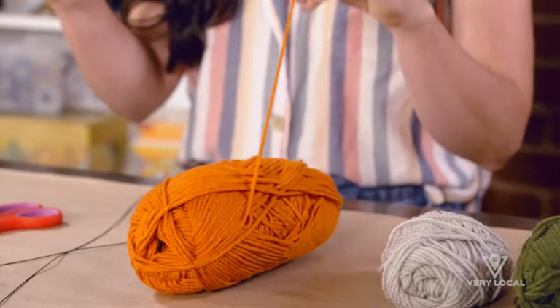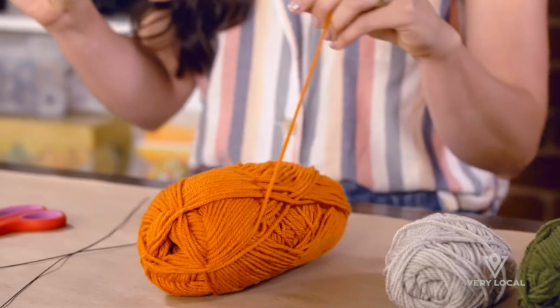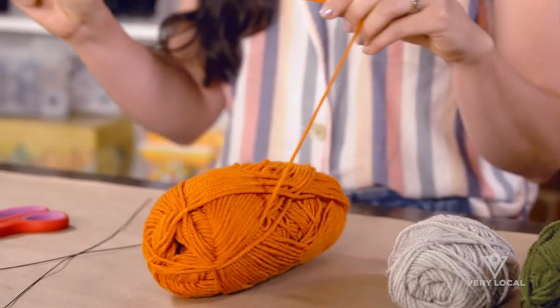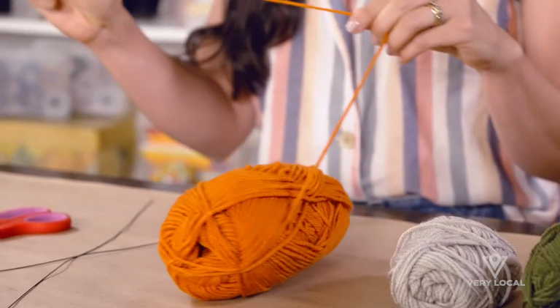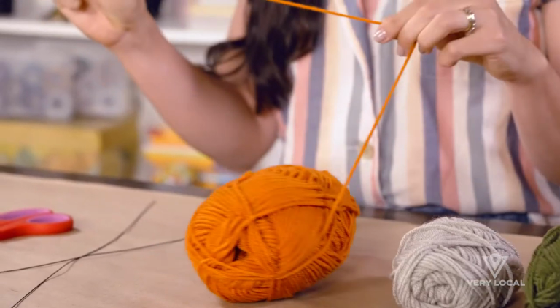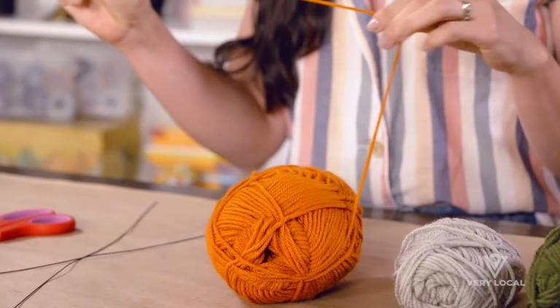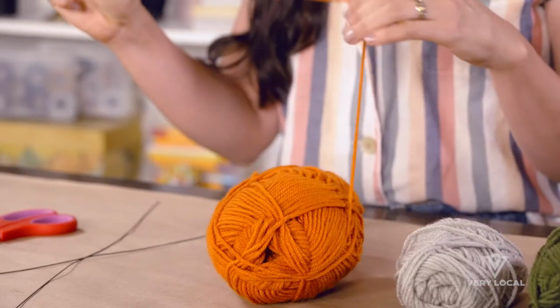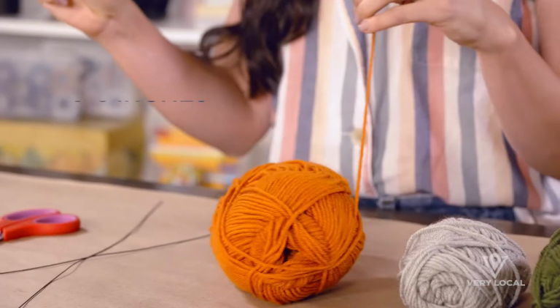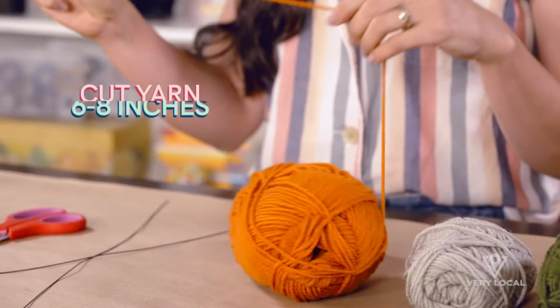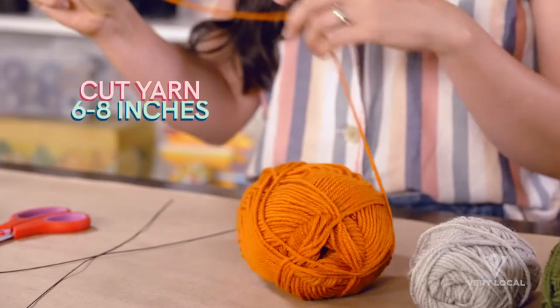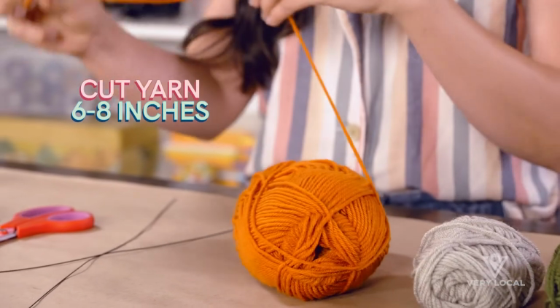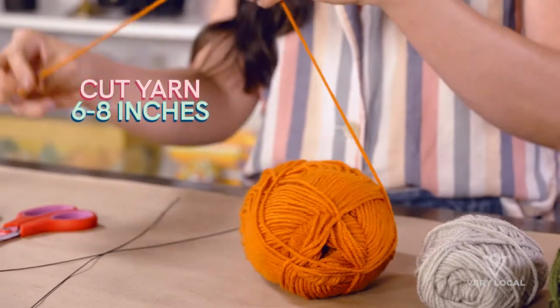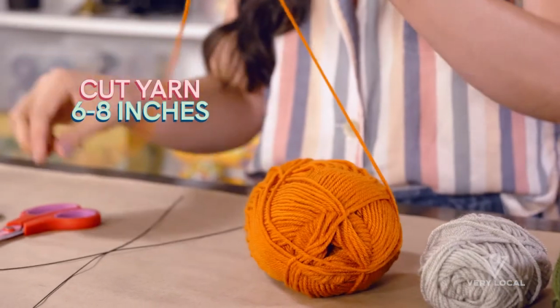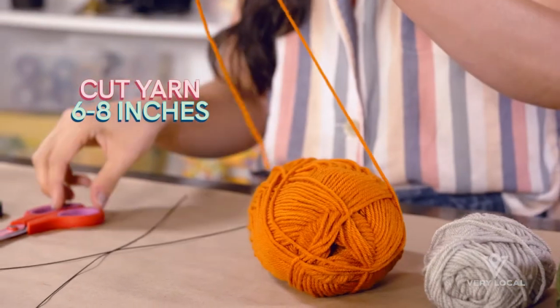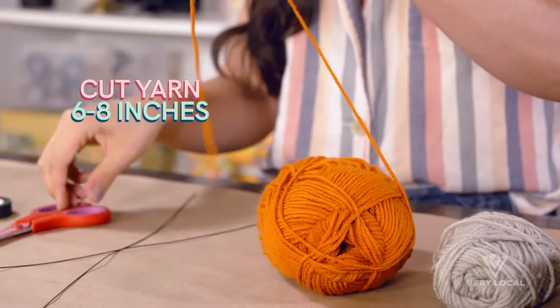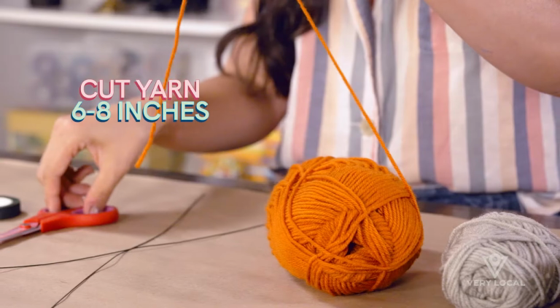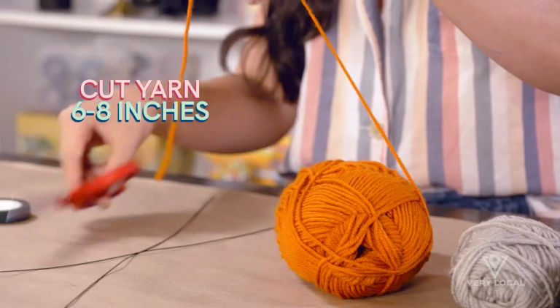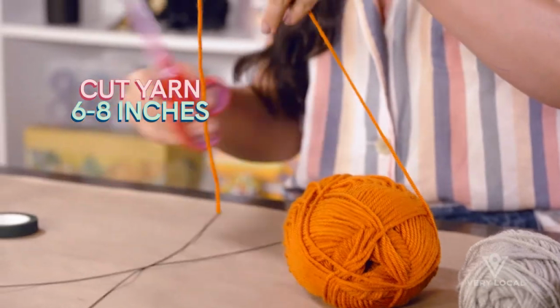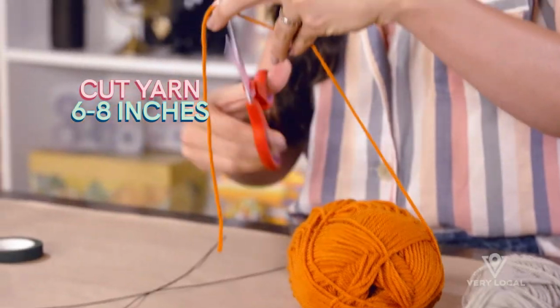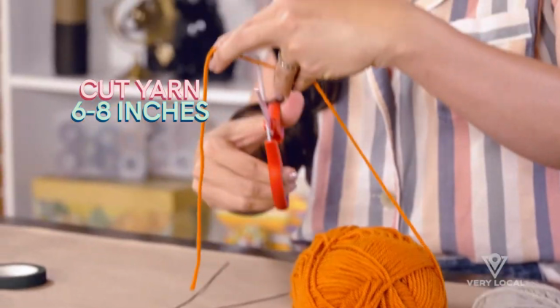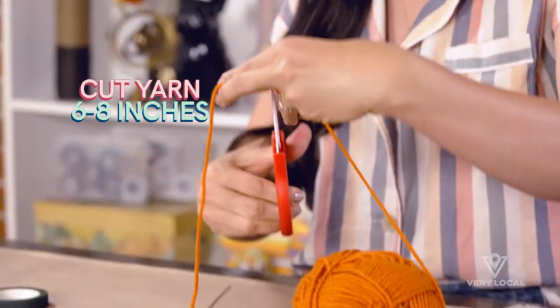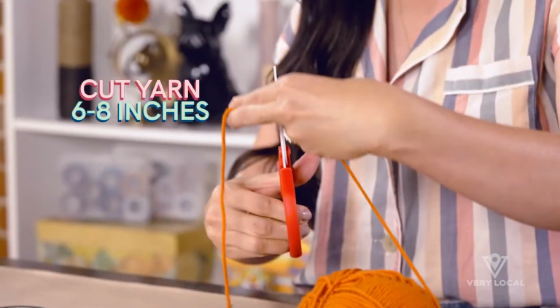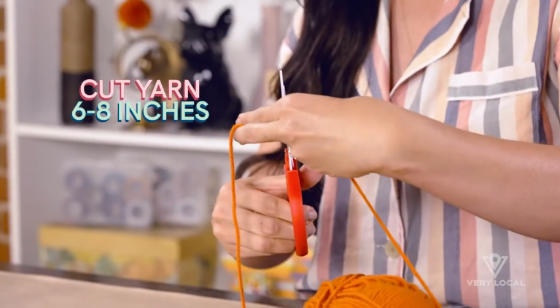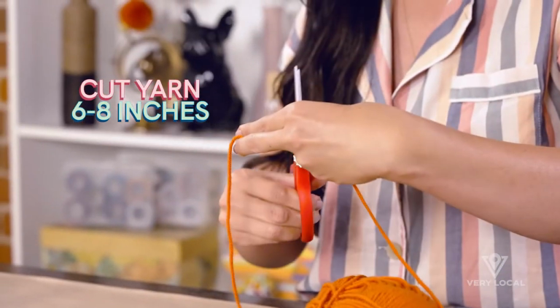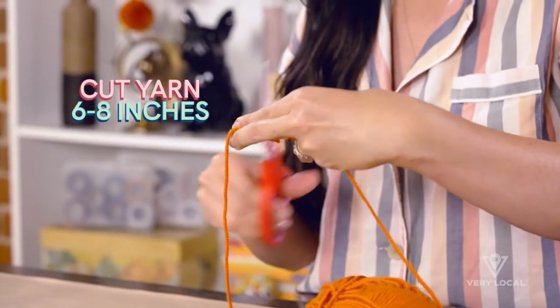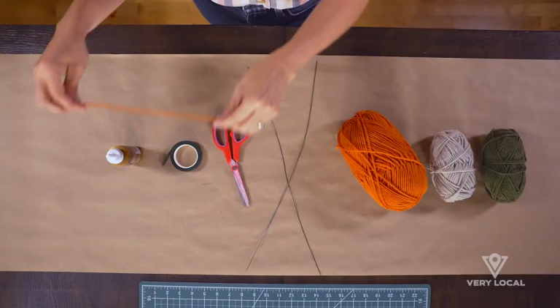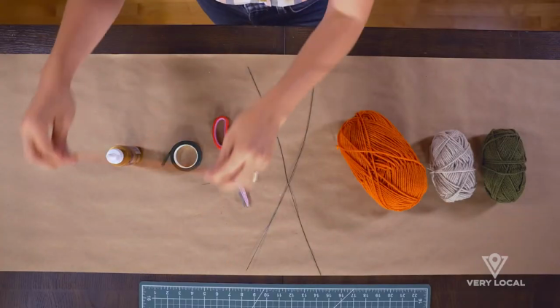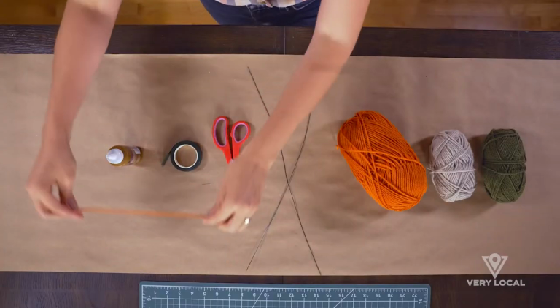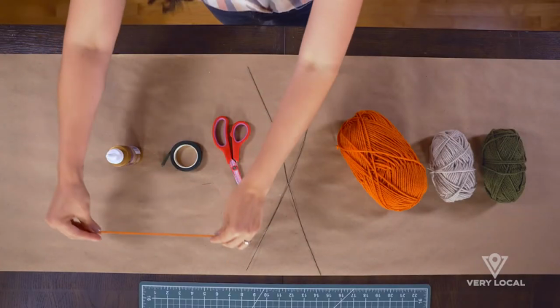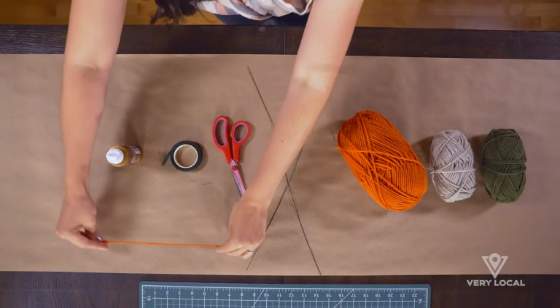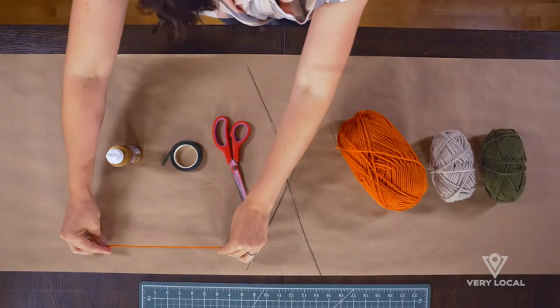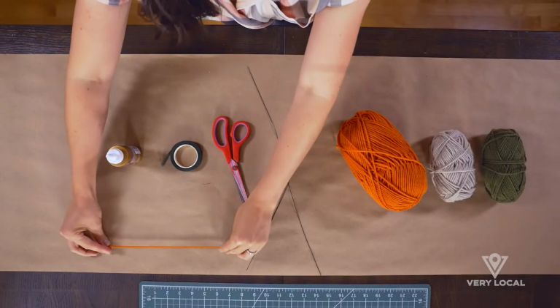So the first thing I'm gonna do is cut a small piece of yarn about six to eight inches long and I'm just gonna set that aside.